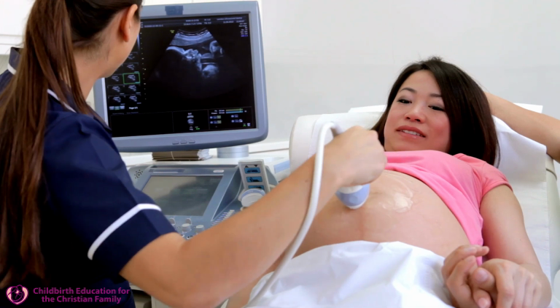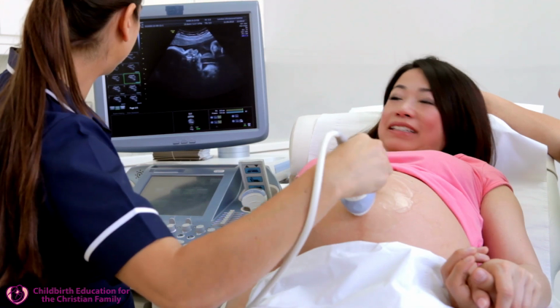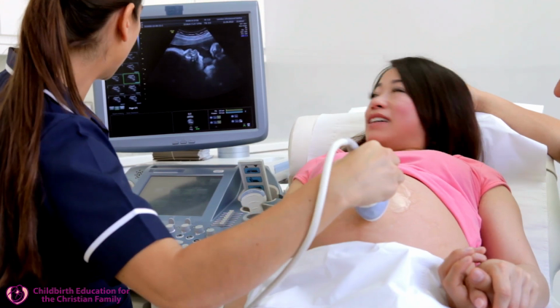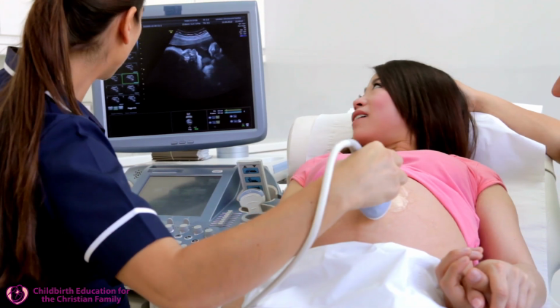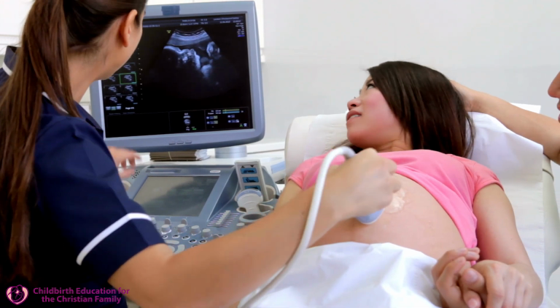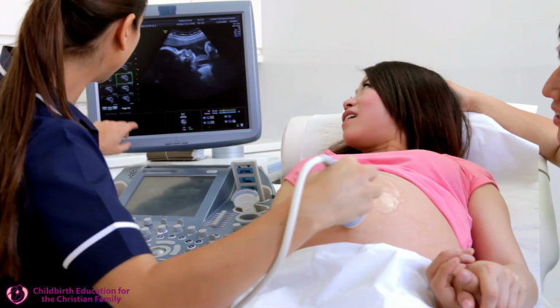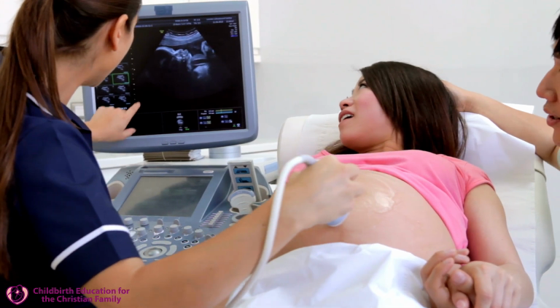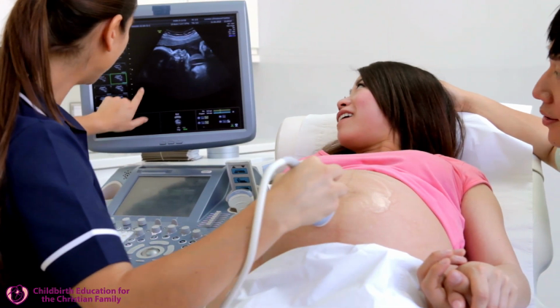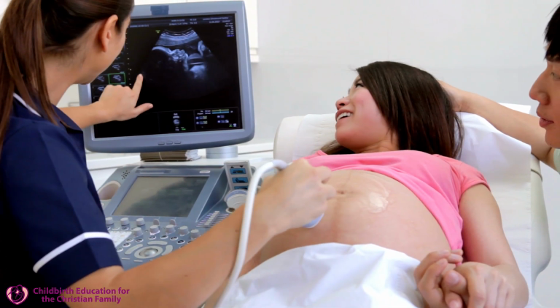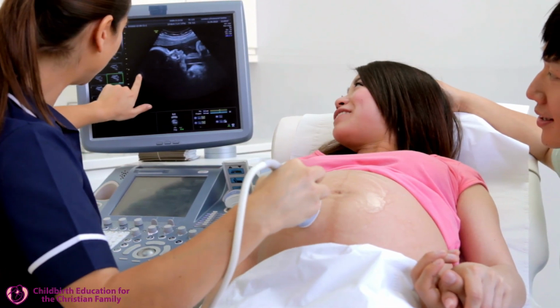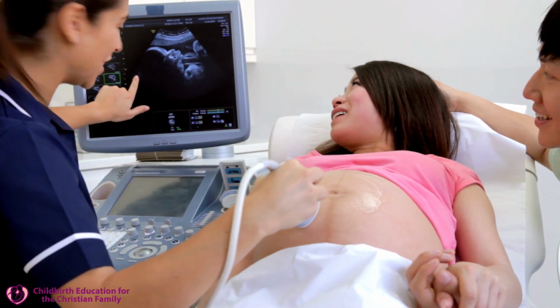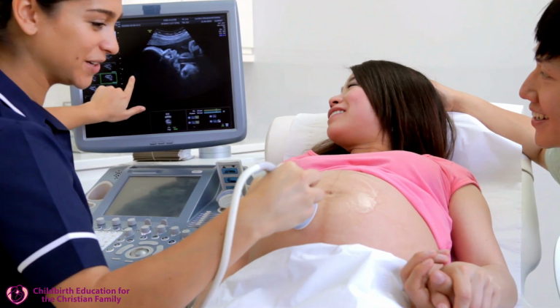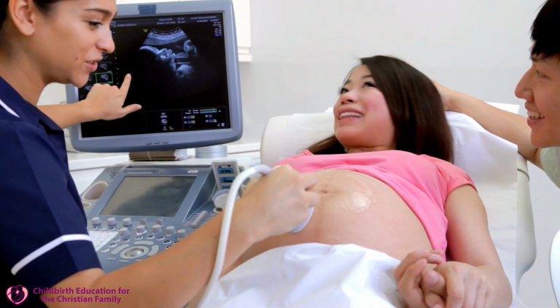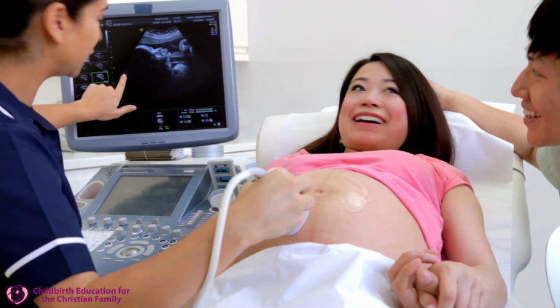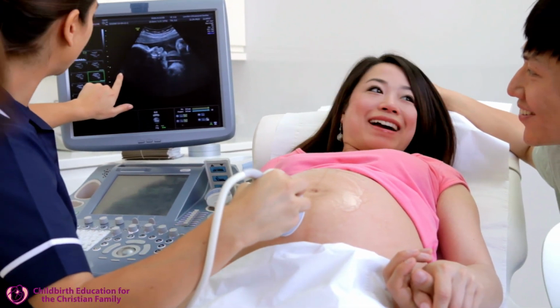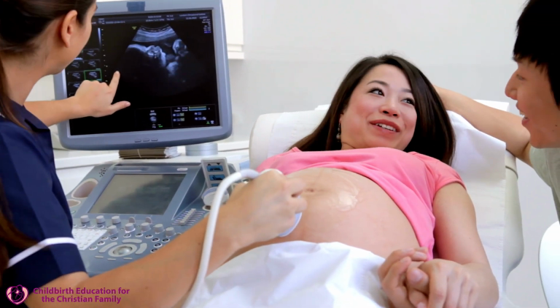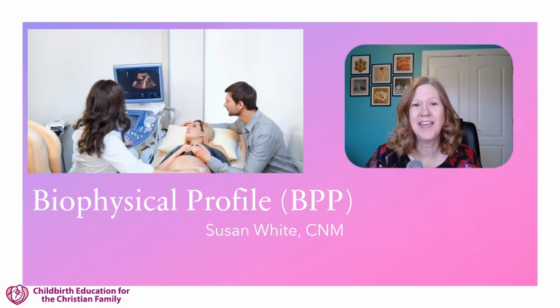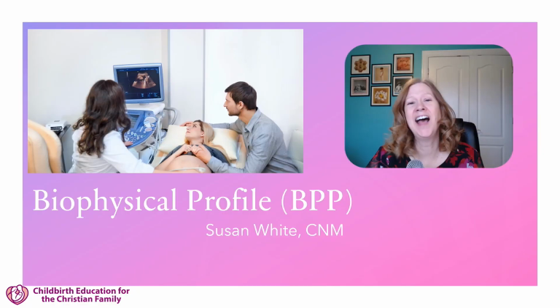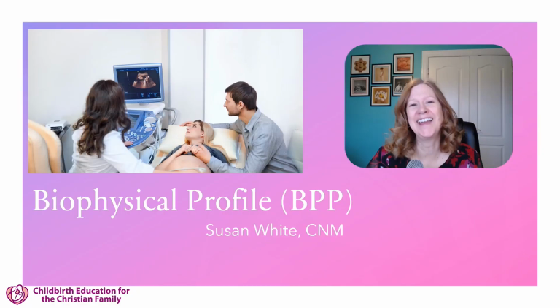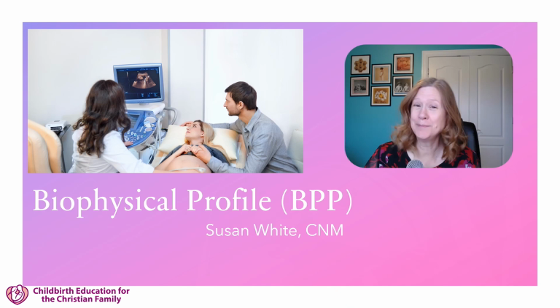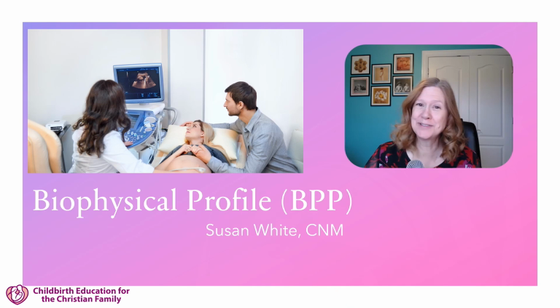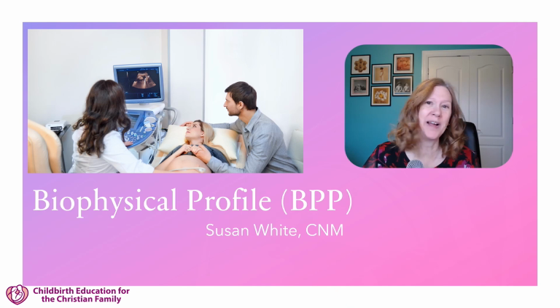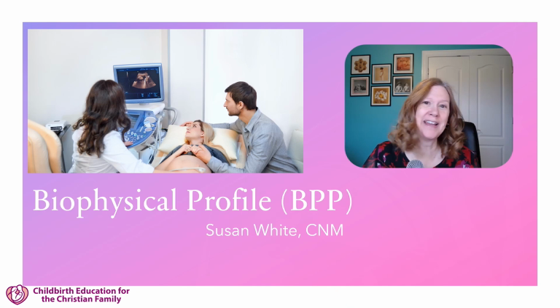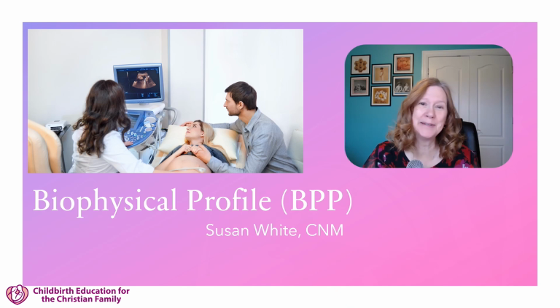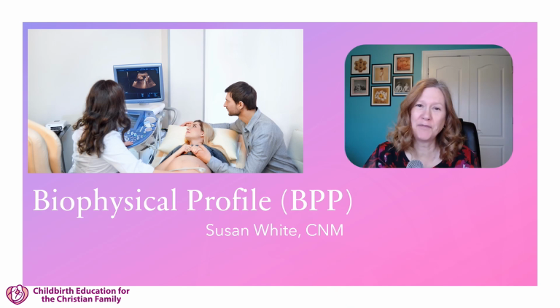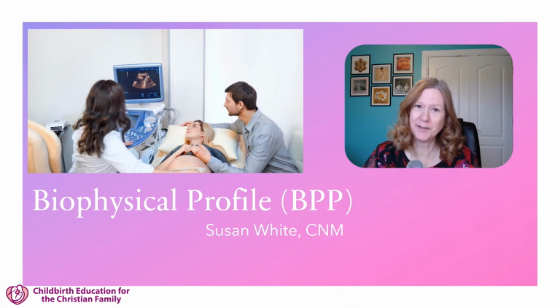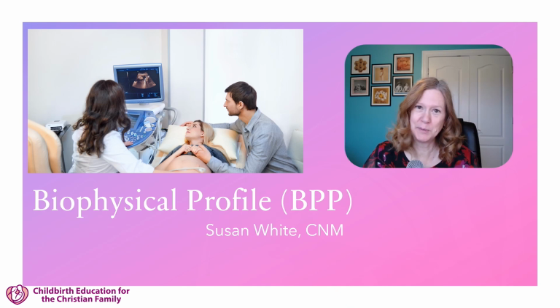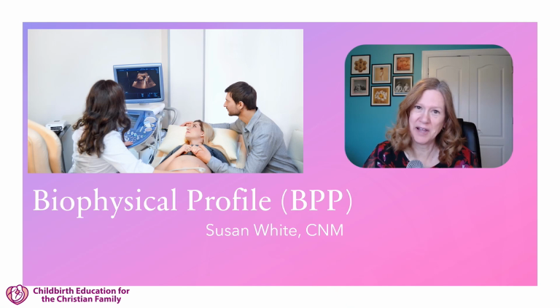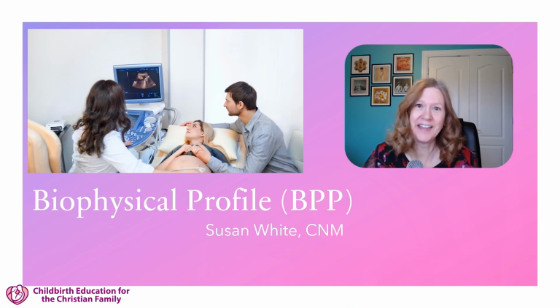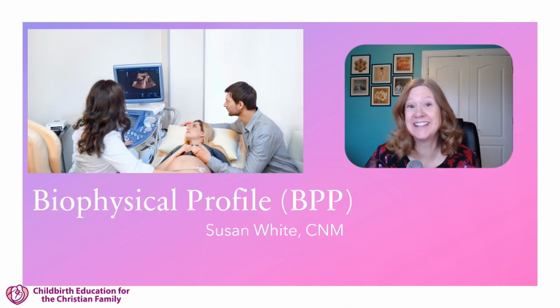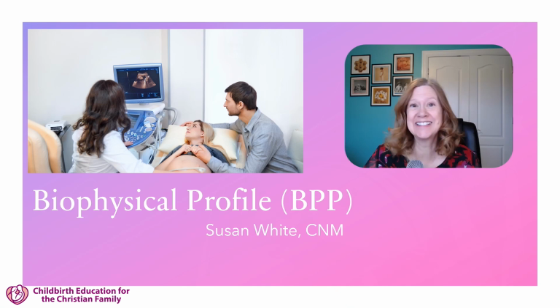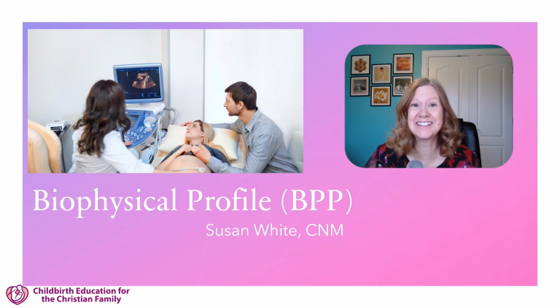Has your provider ordered a biophysical profile, a BPP? Hi, I'm Susan White. I'm a certified nurse midwife, and let's discuss it.